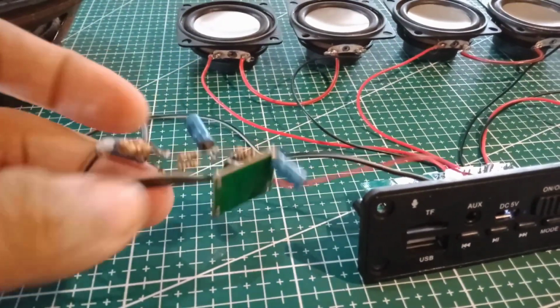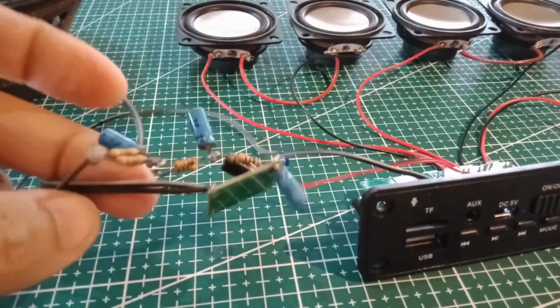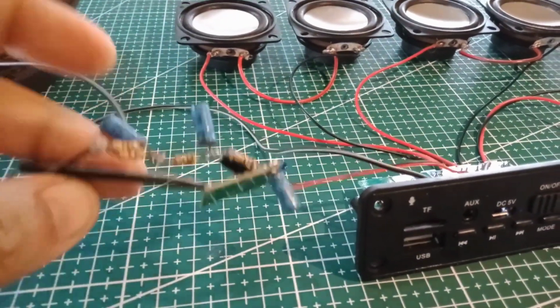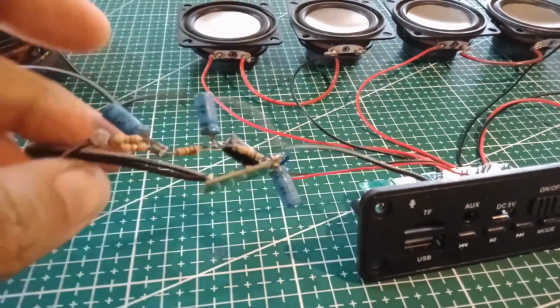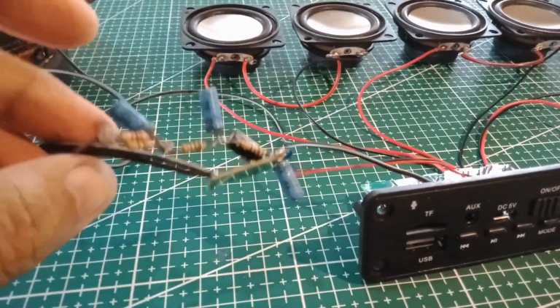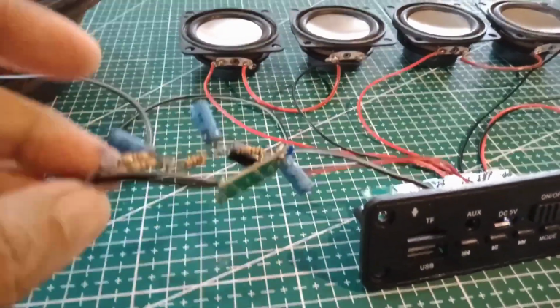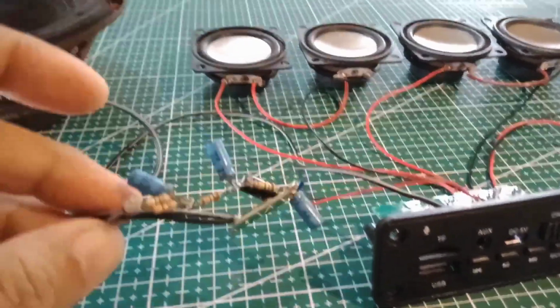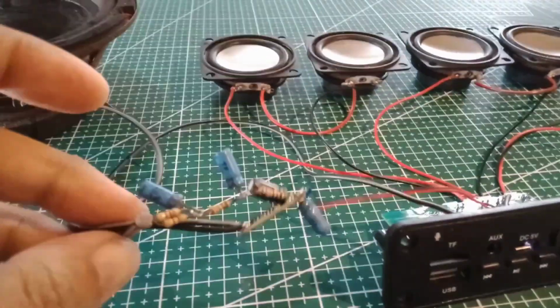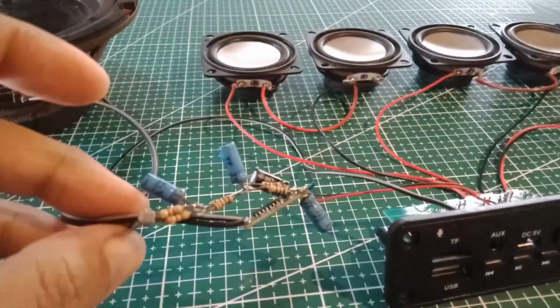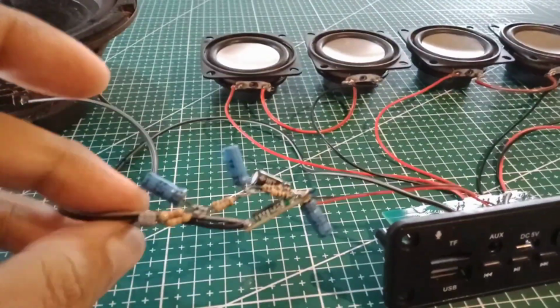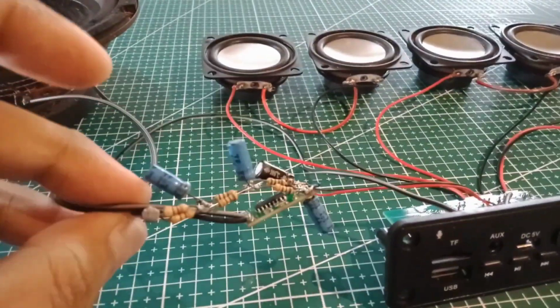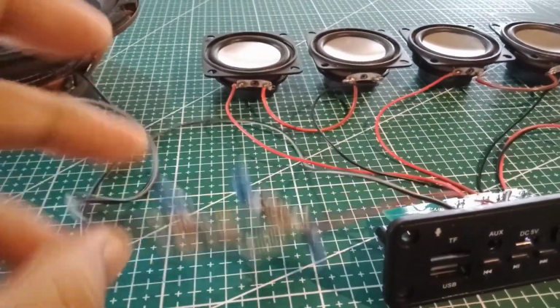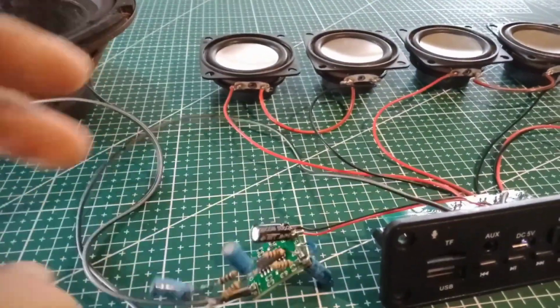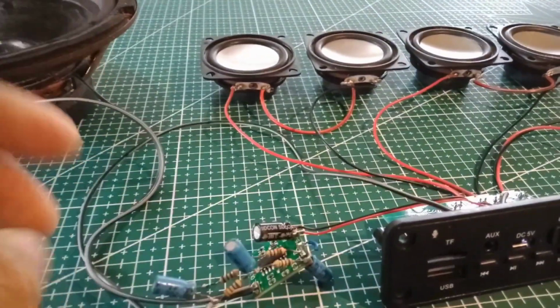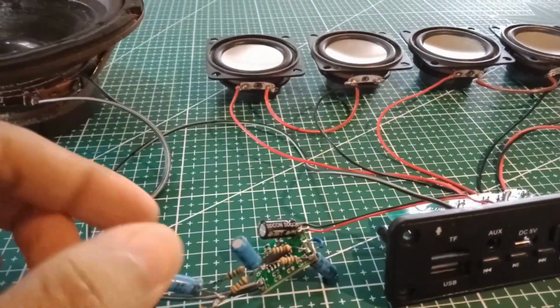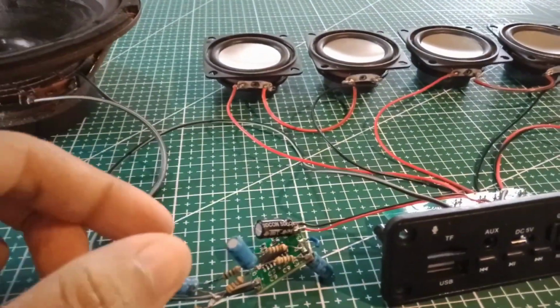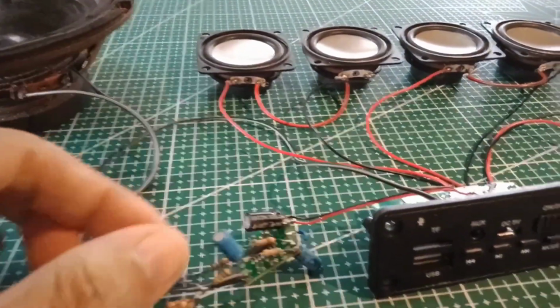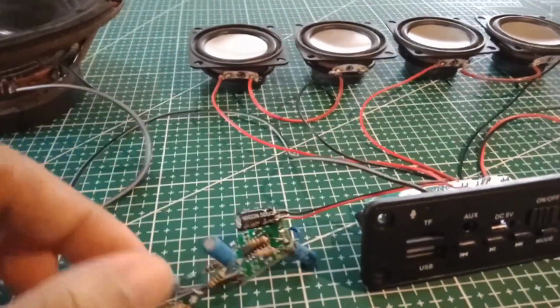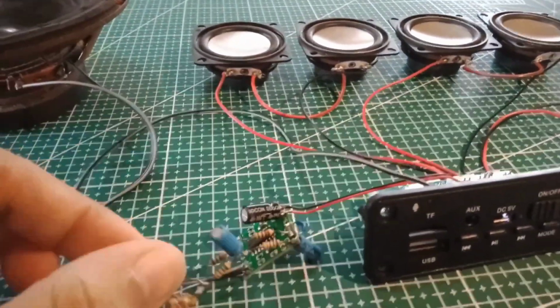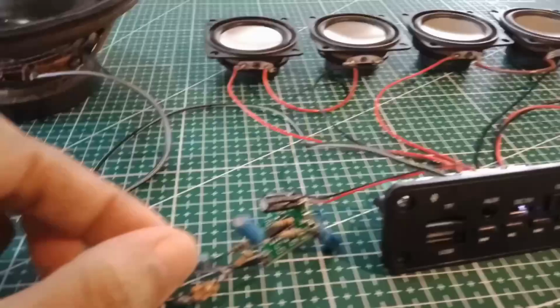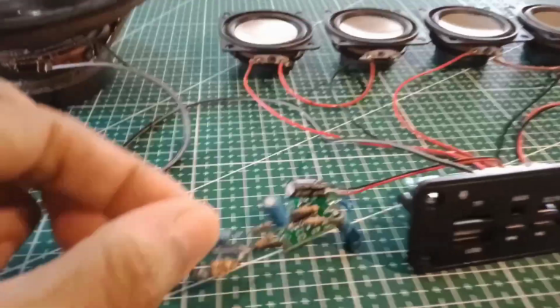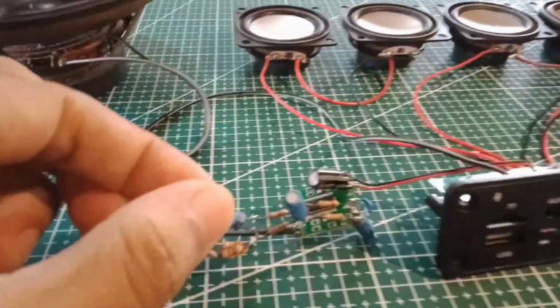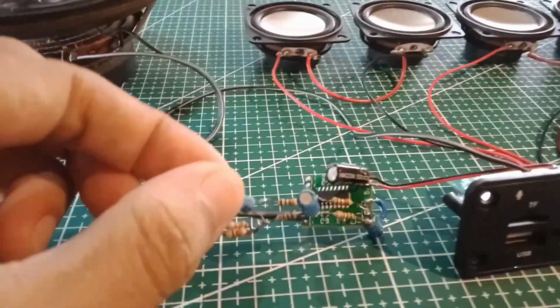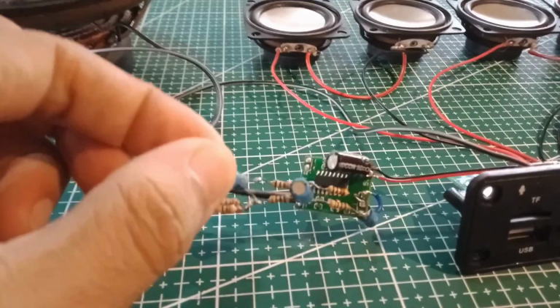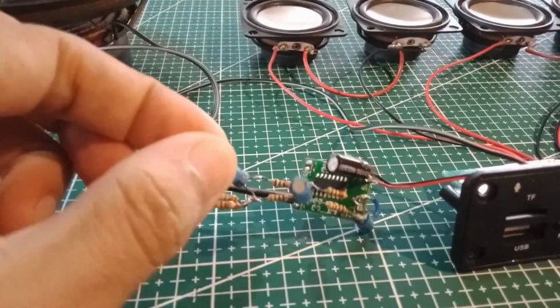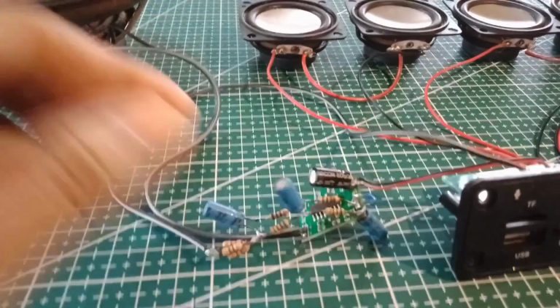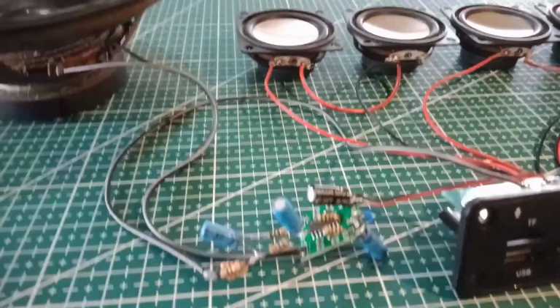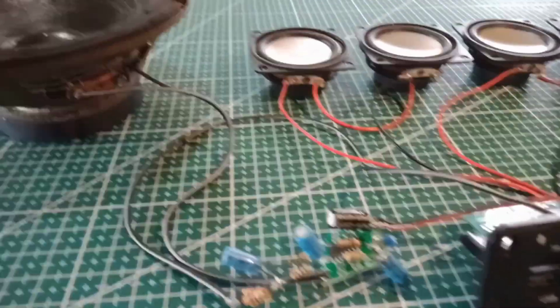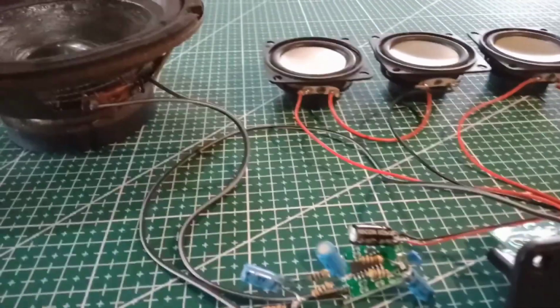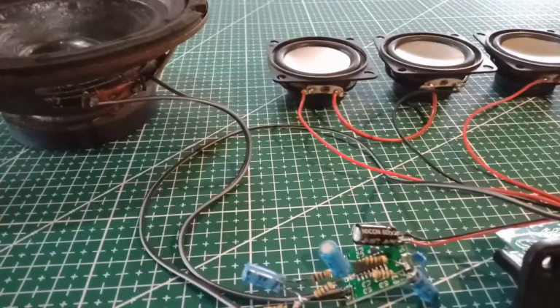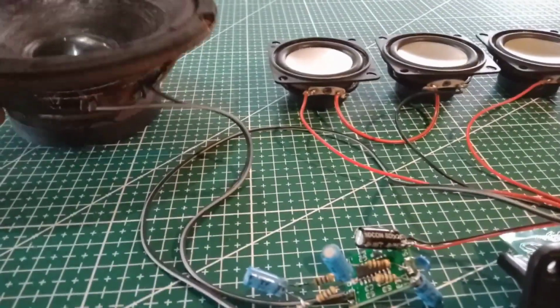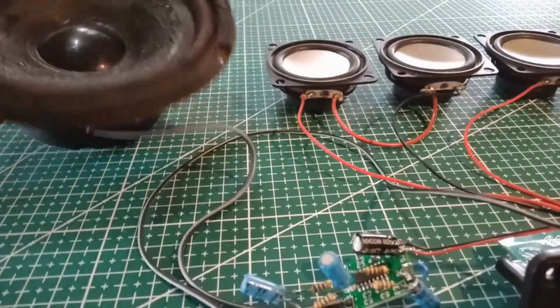If you want a diagram of this PAM 8403 low-pass filter, I can put it in the next video.